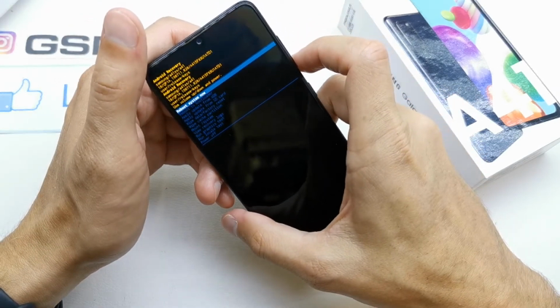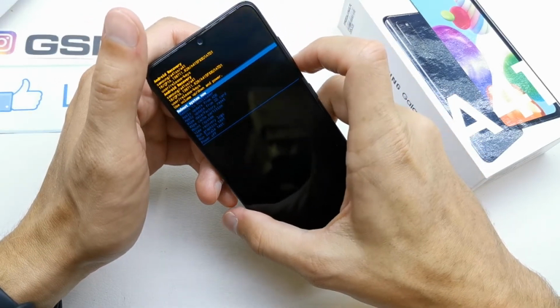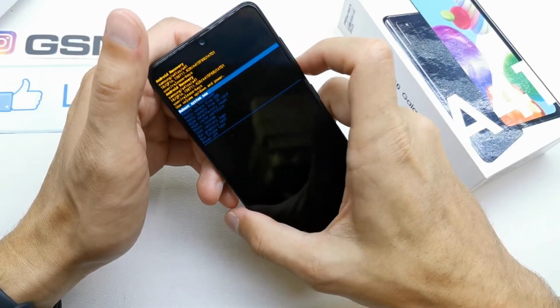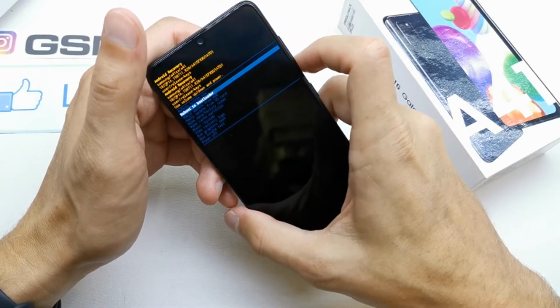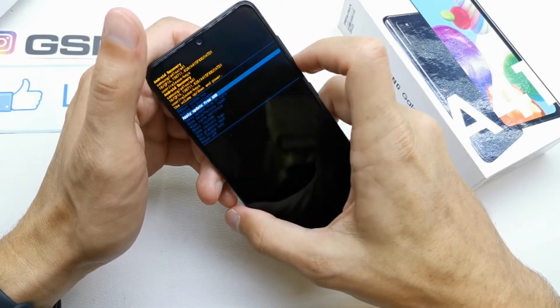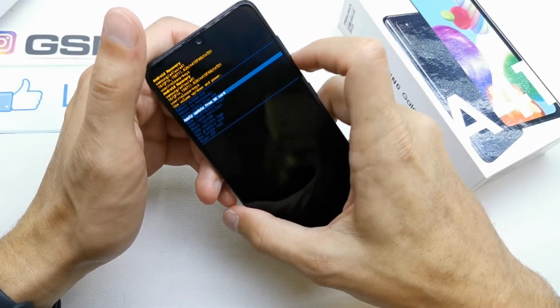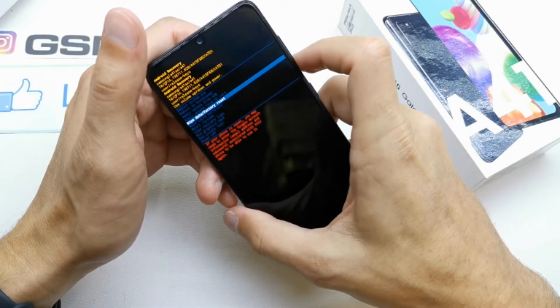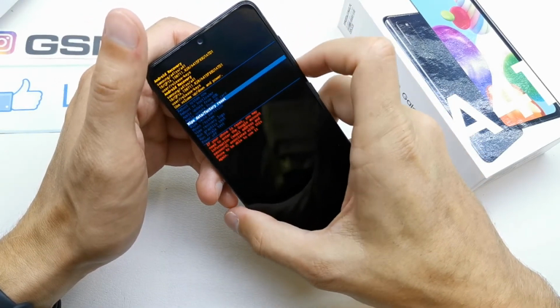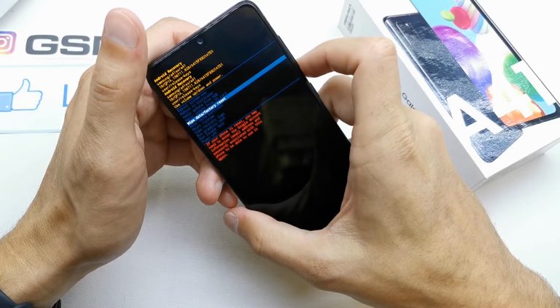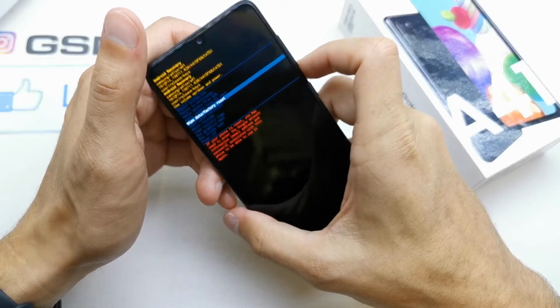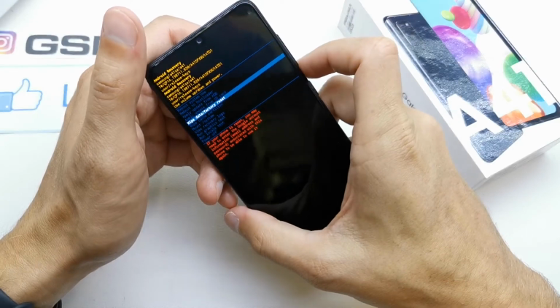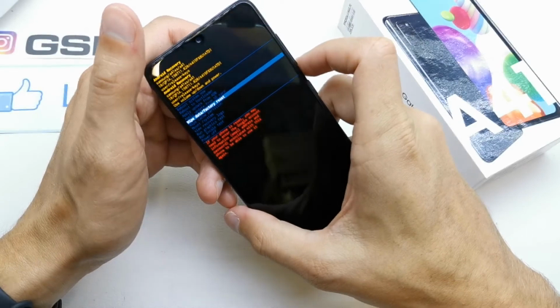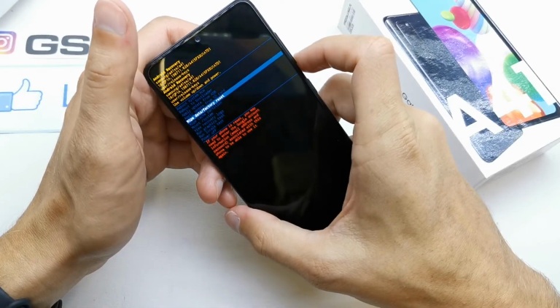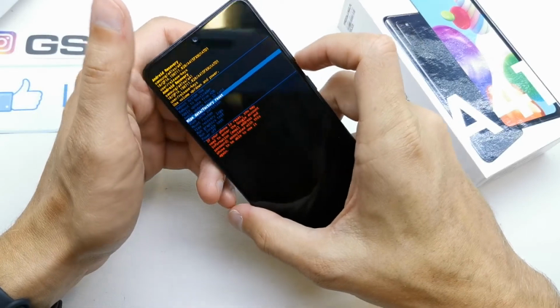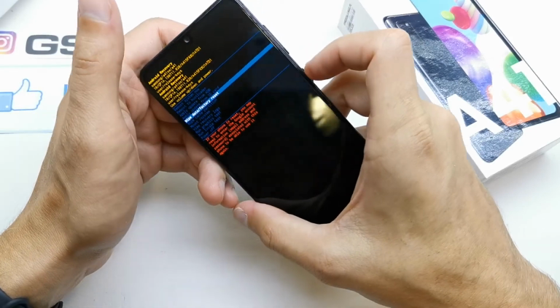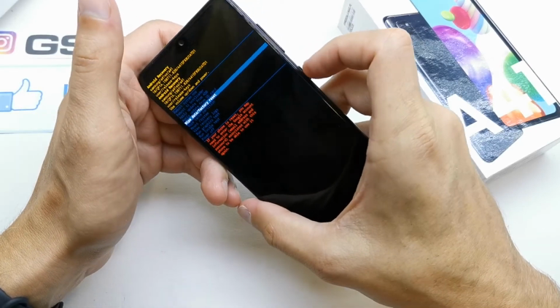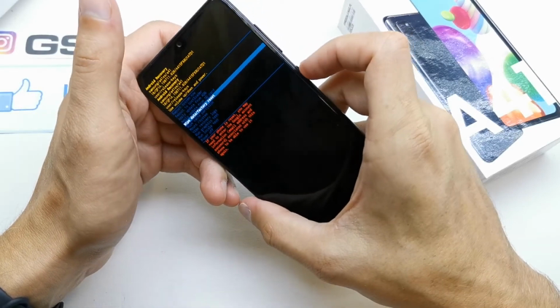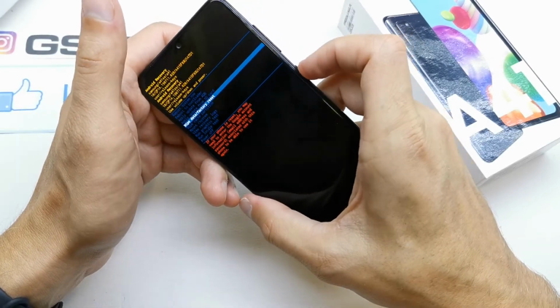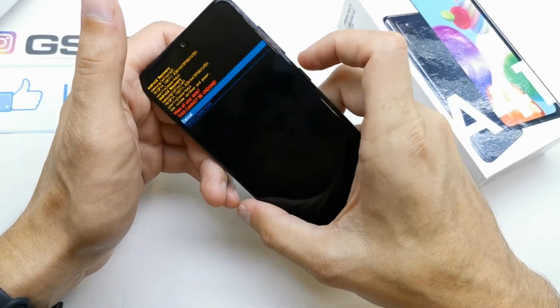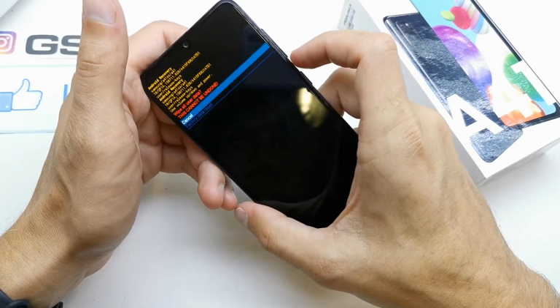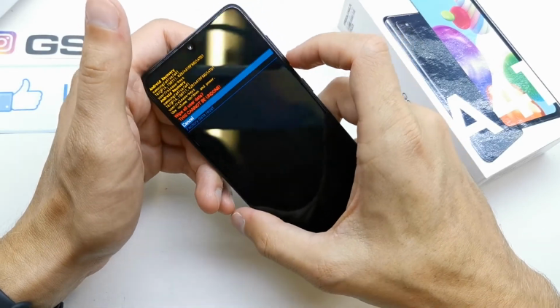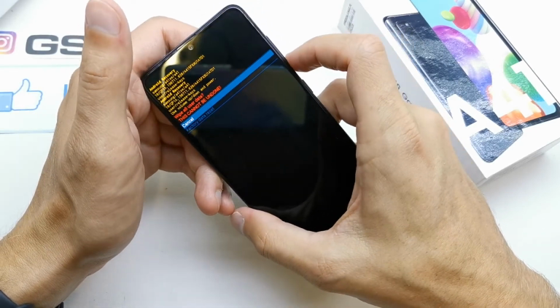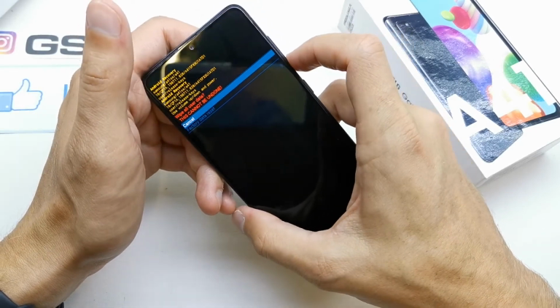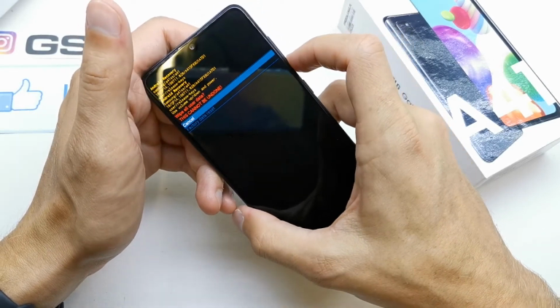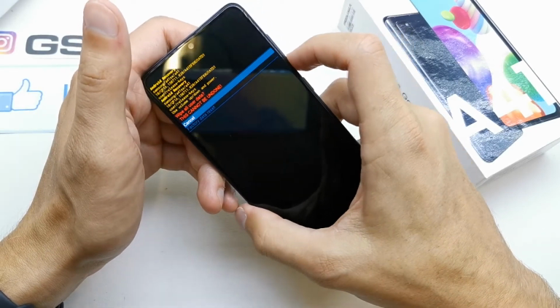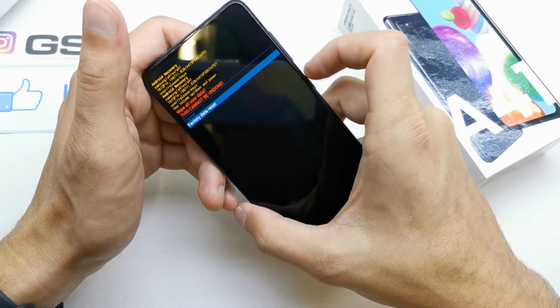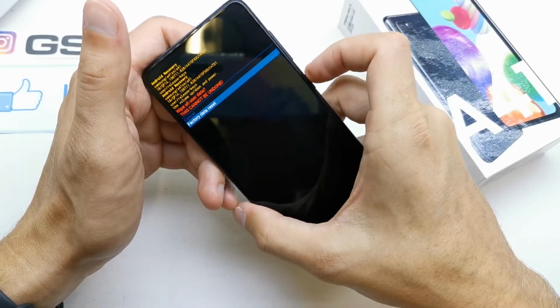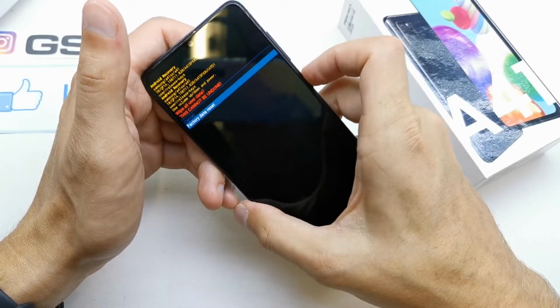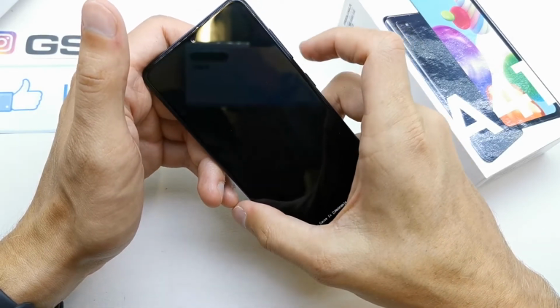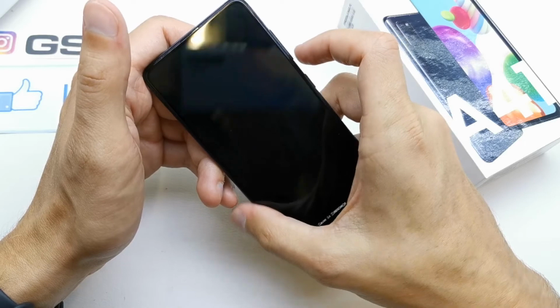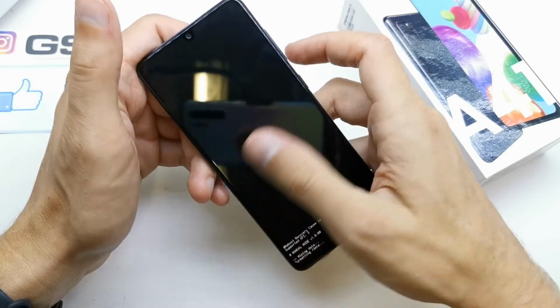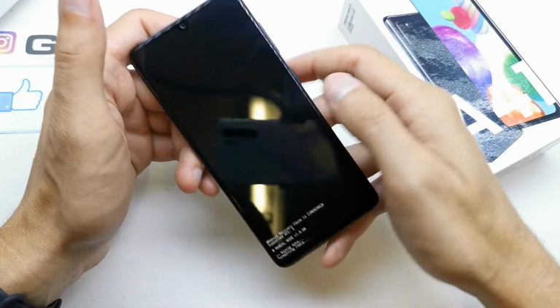Now go down to 'Wipe Data / Factory Reset' and select it by pressing the power button. One more time confirm 'Factory Data Reset'.